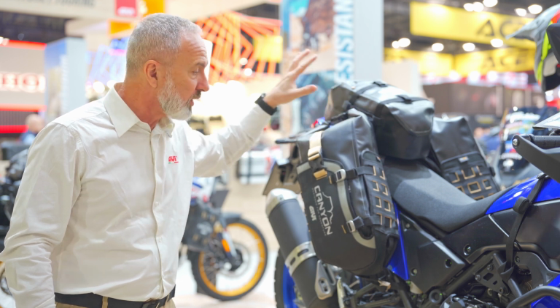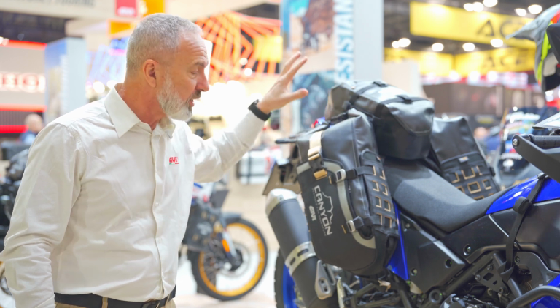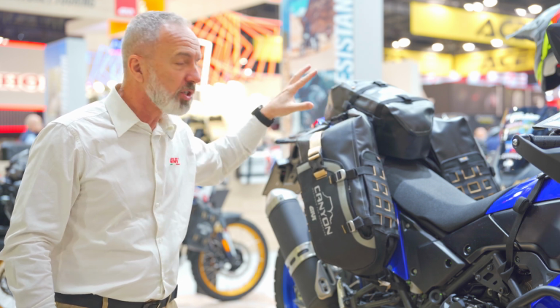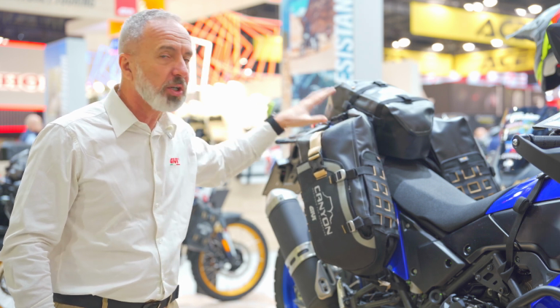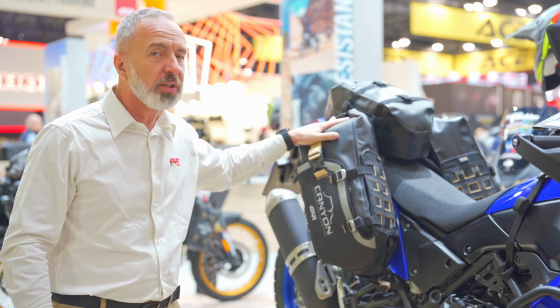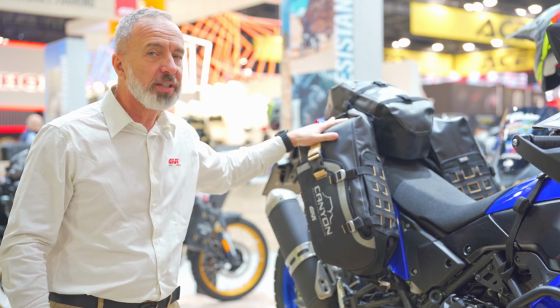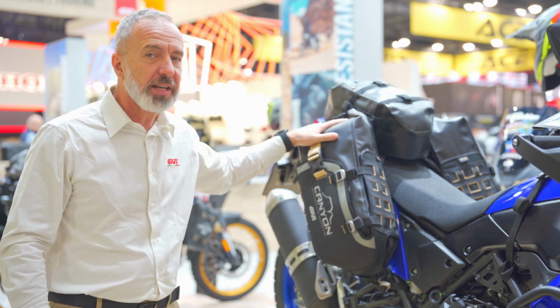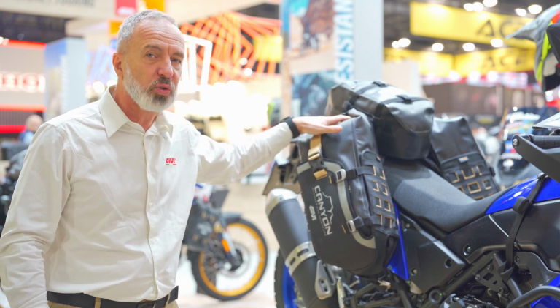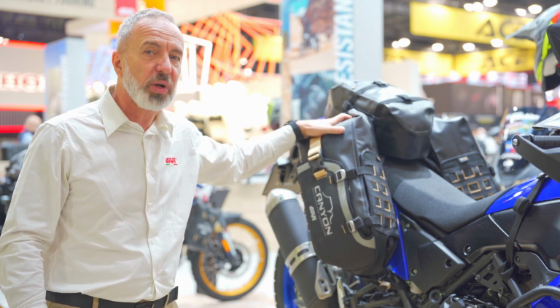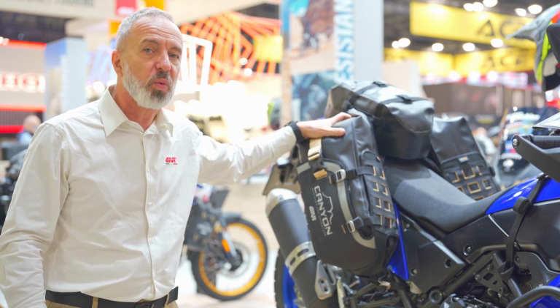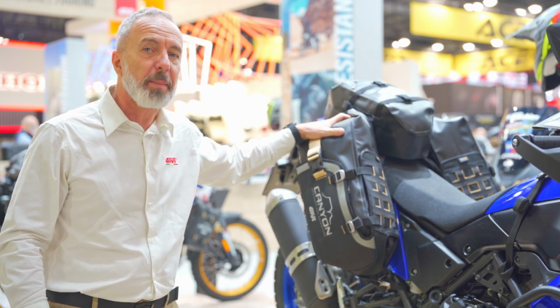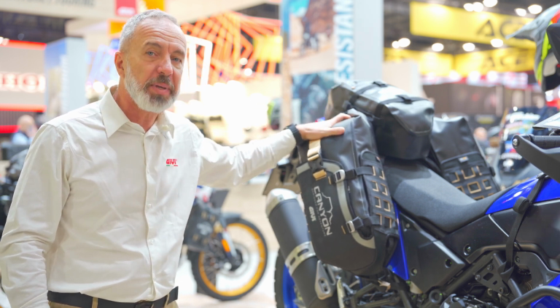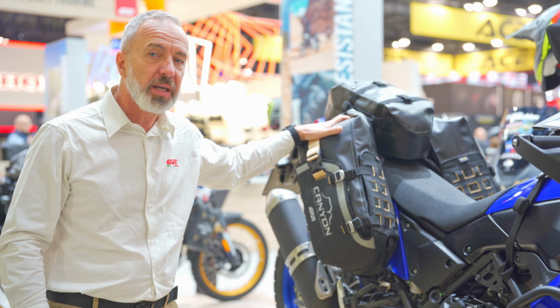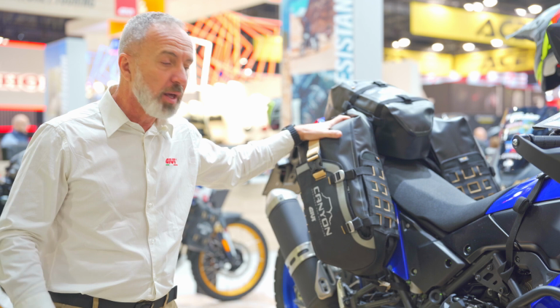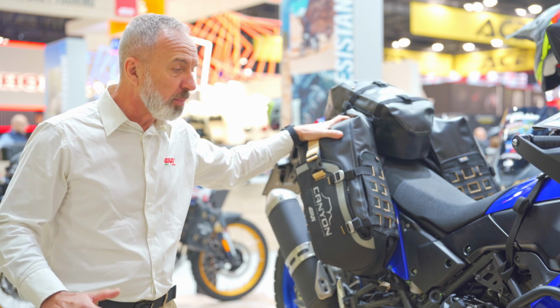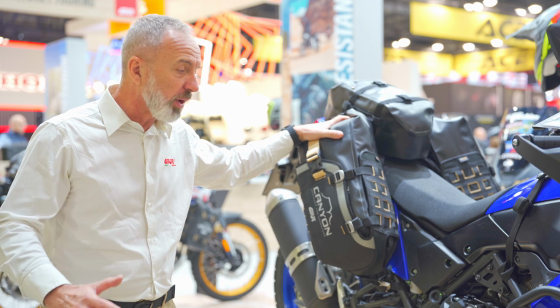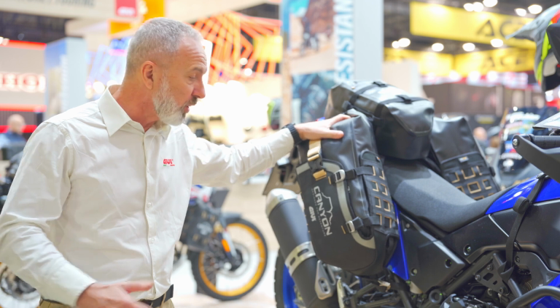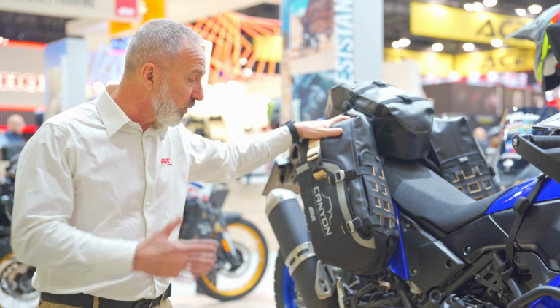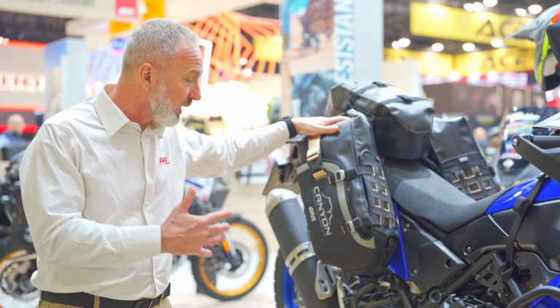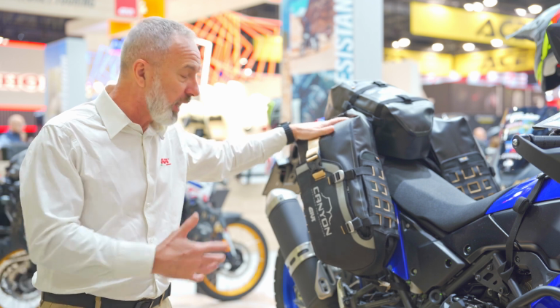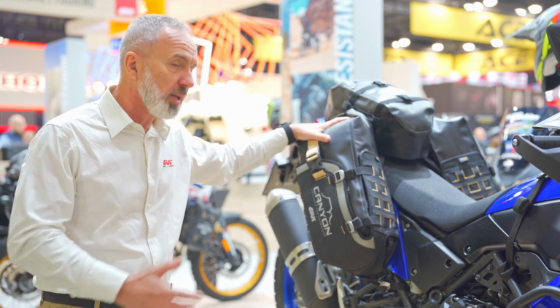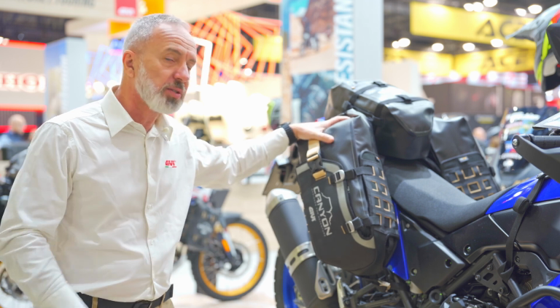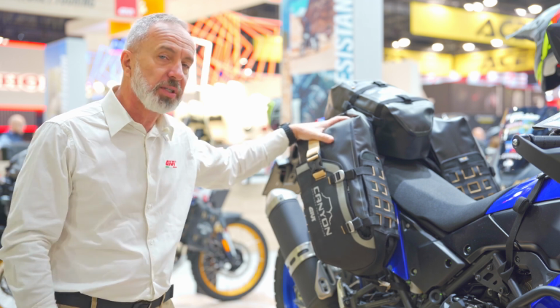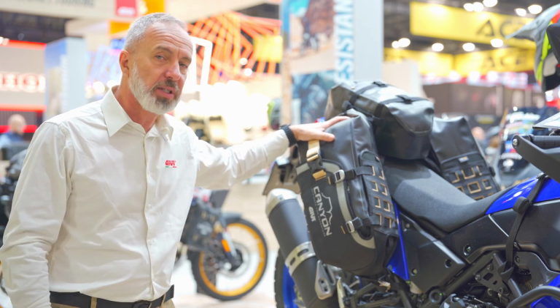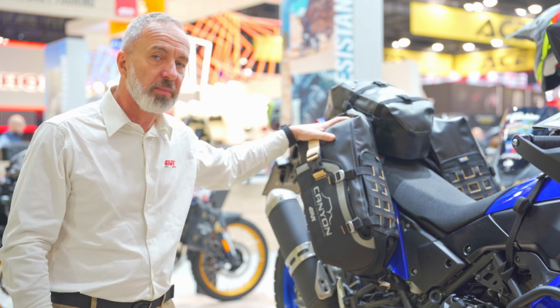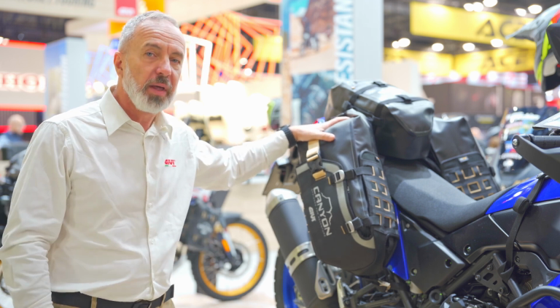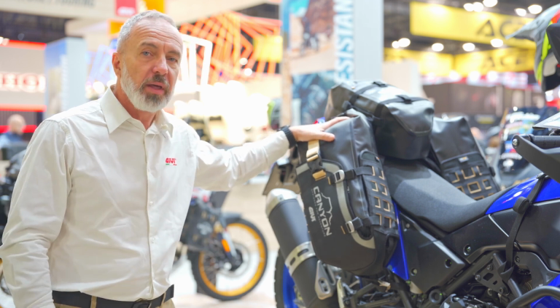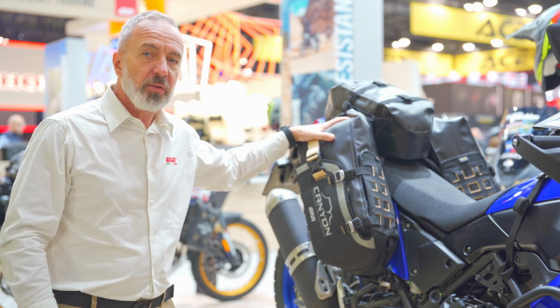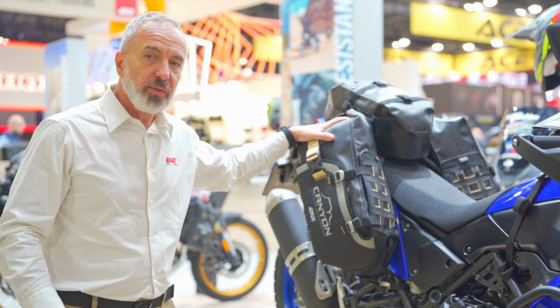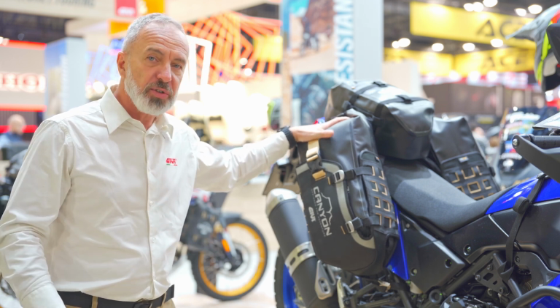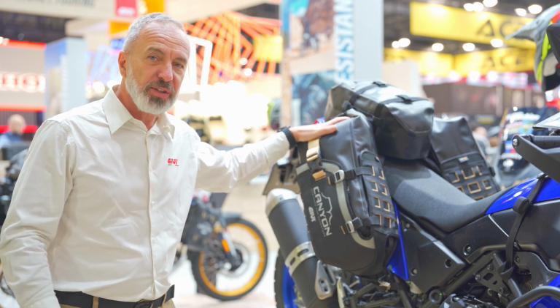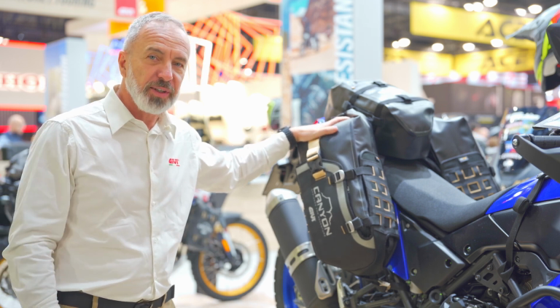This is the GRT721B, brand new in the Canyon system from GEV.